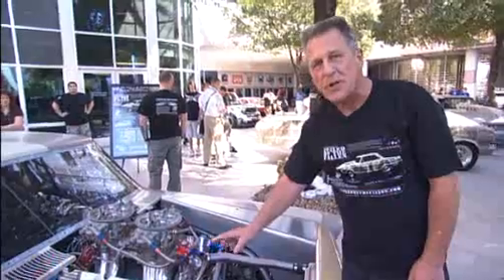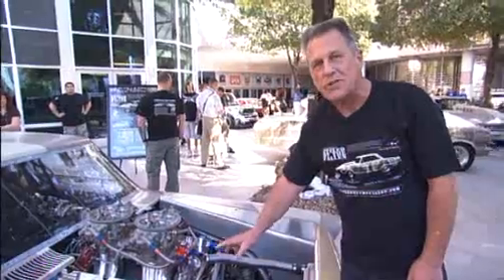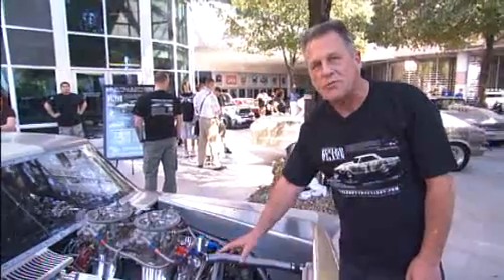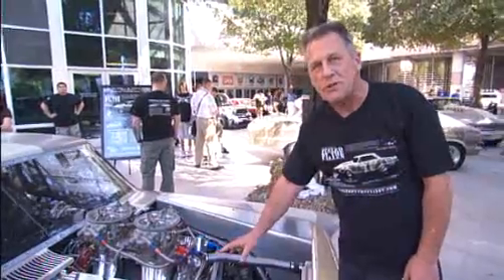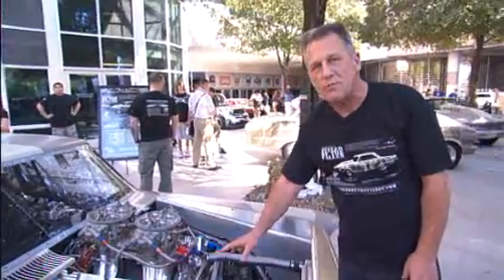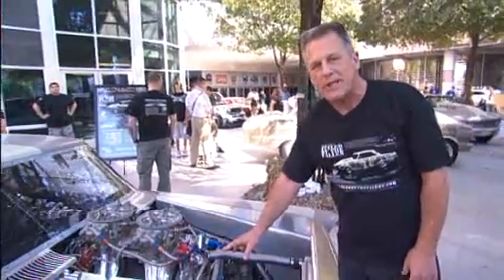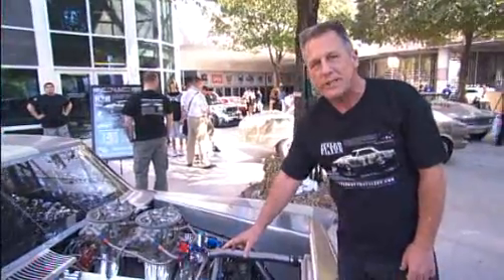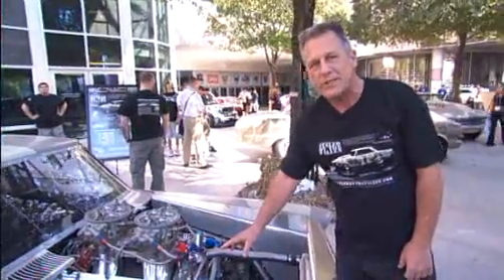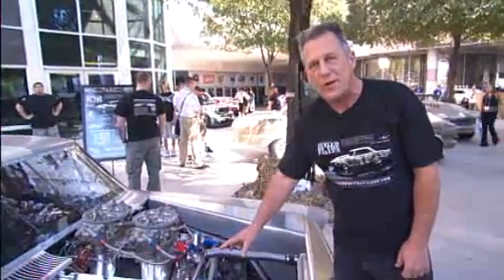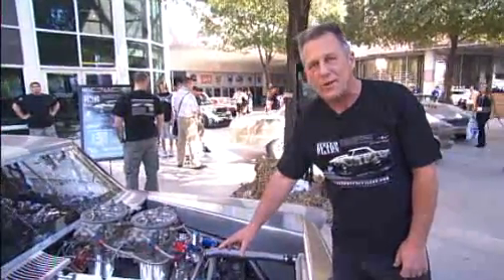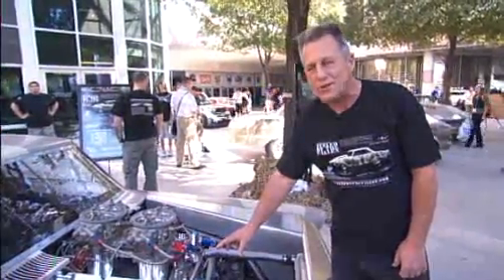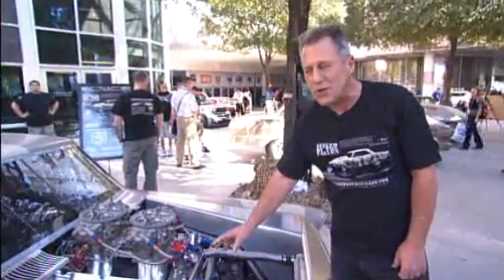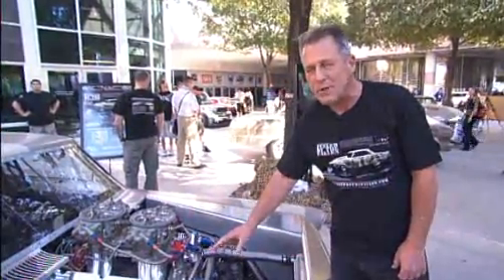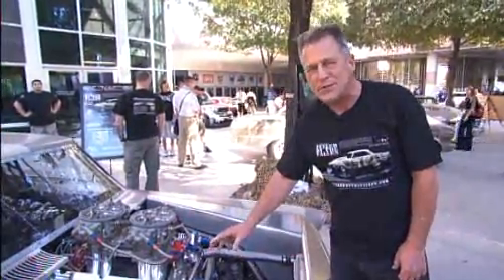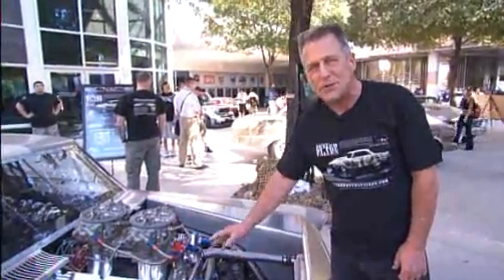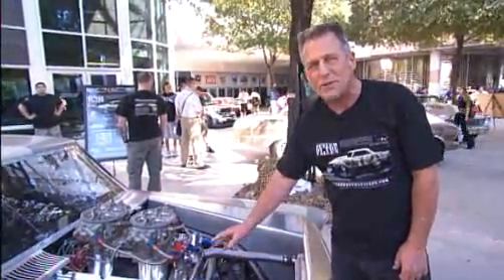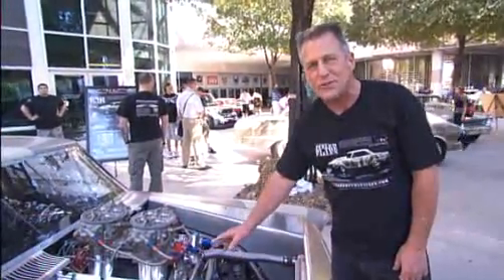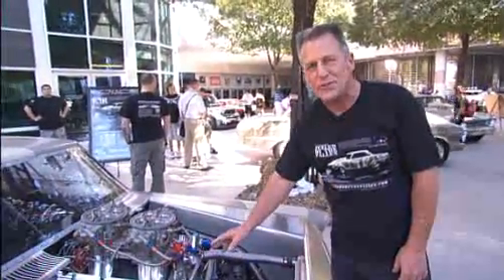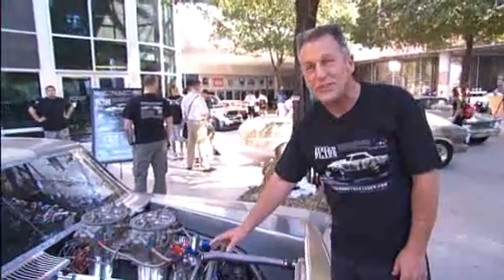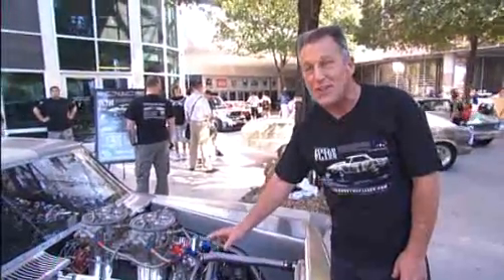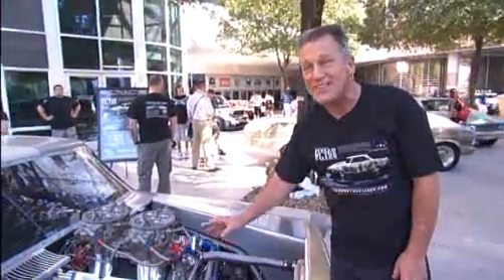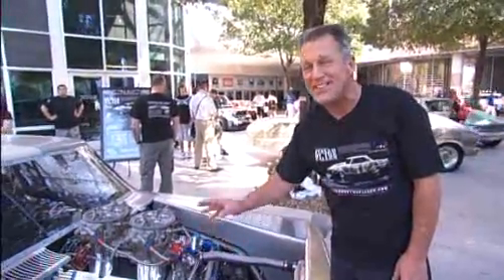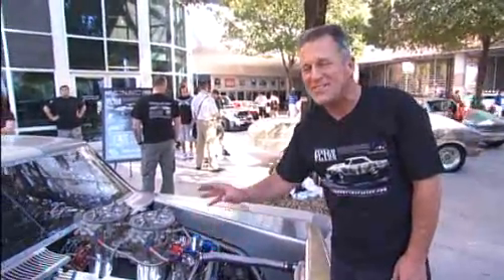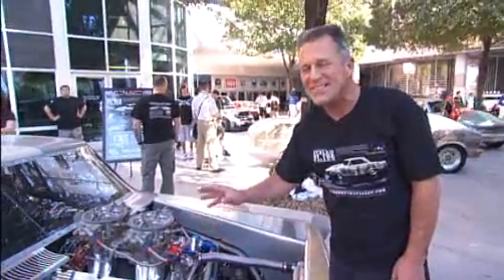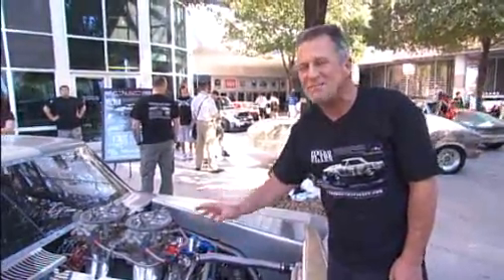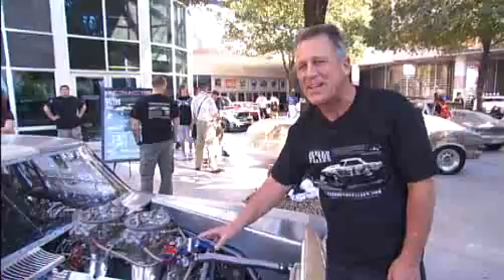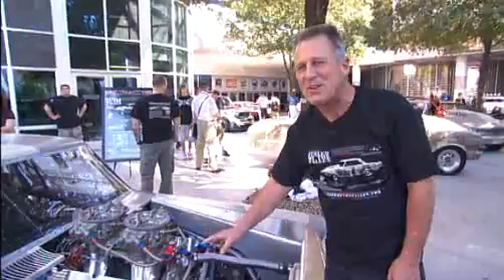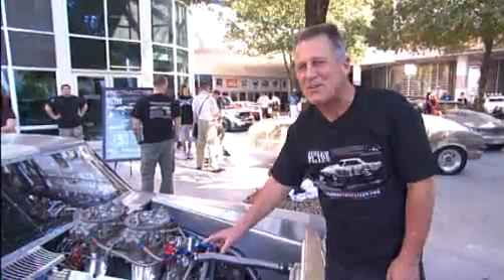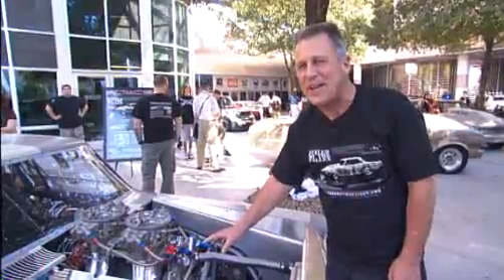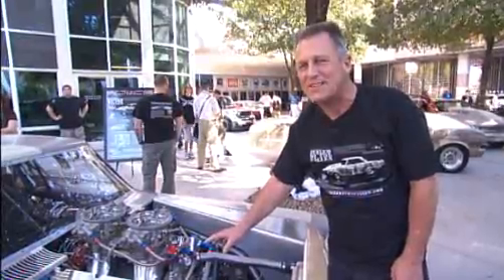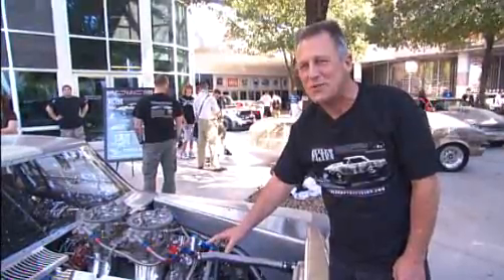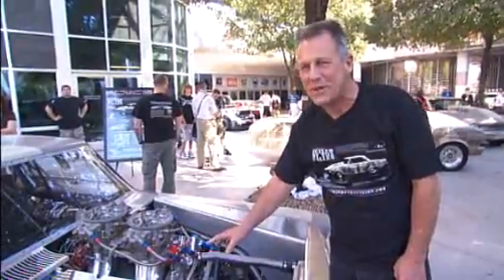The car is real basic — no bells, no whistles — just all the stuff to make it go fast and quick.